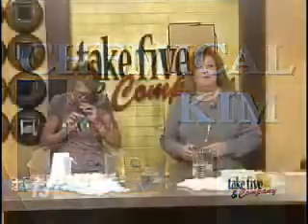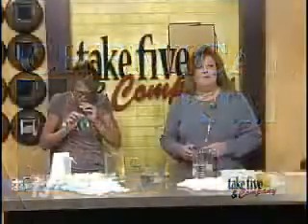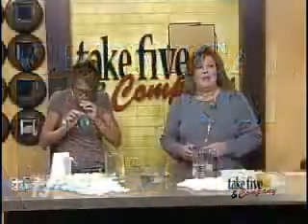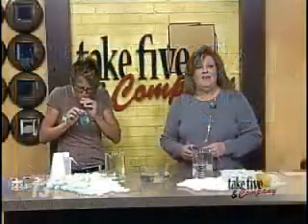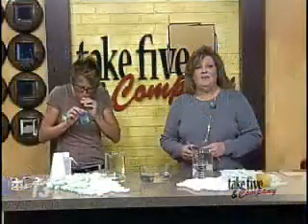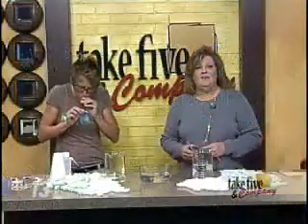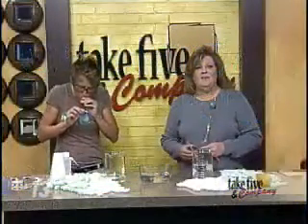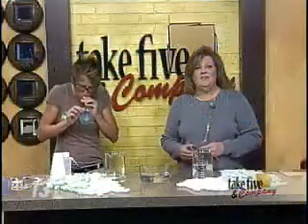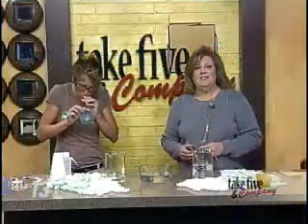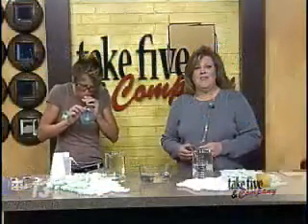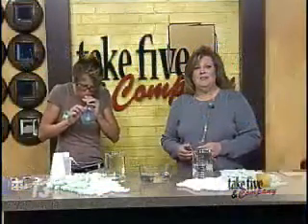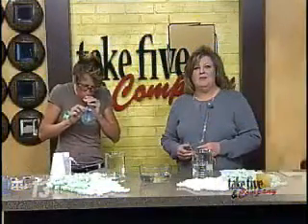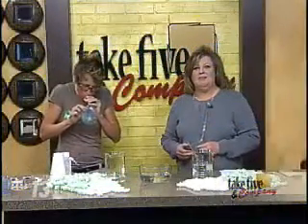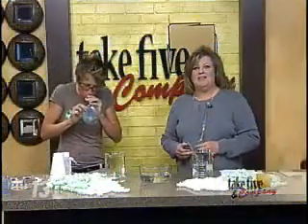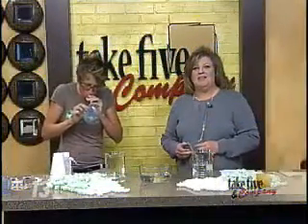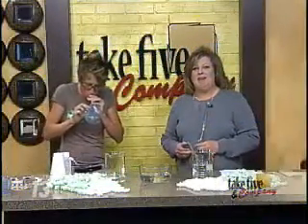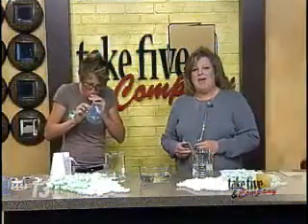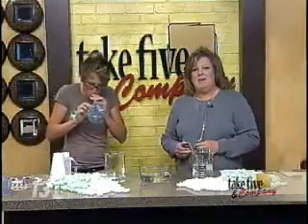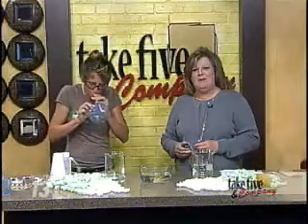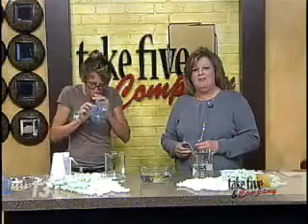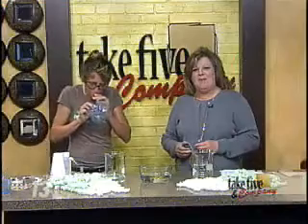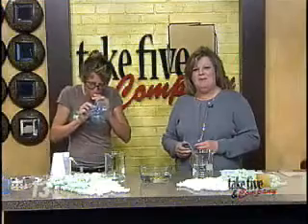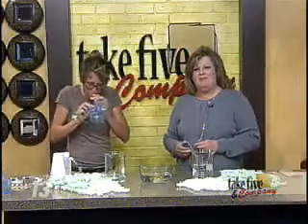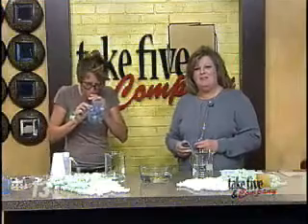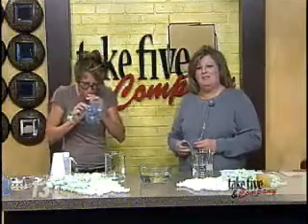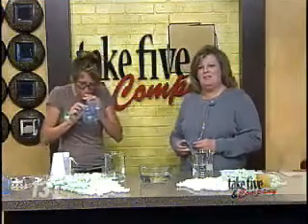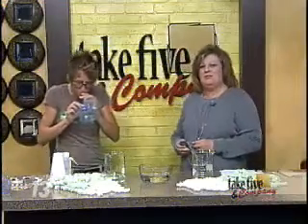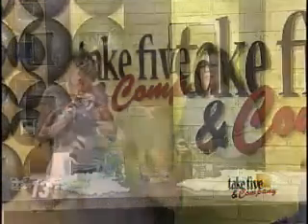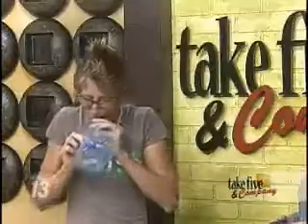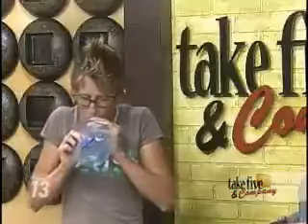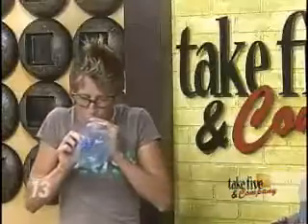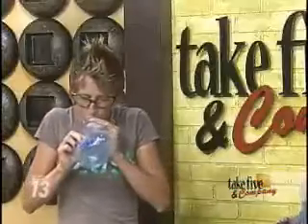Welcome back. Here's a fun way to recycle all those messy packing peanuts. Chemical Kim is here to show us how to make them melt.